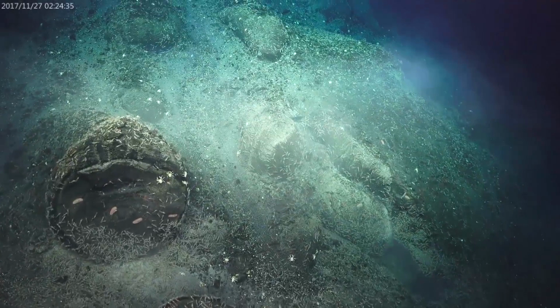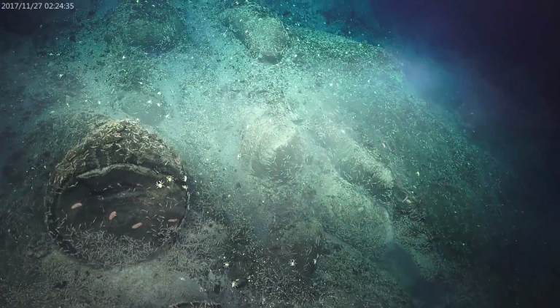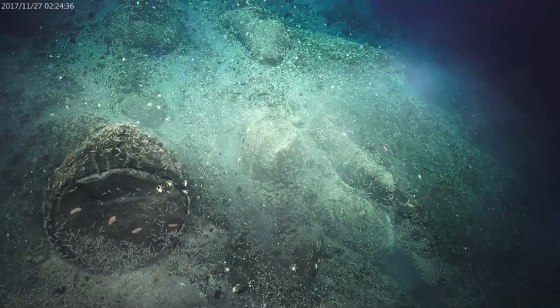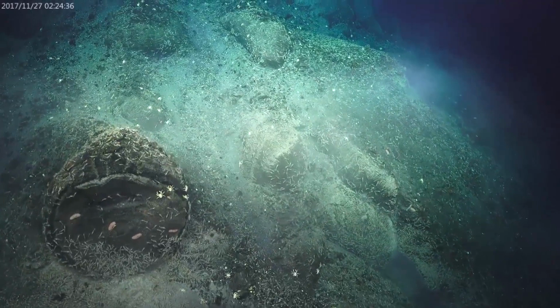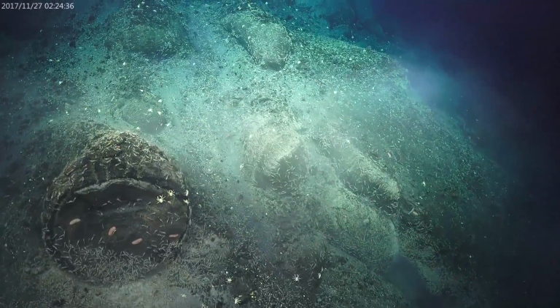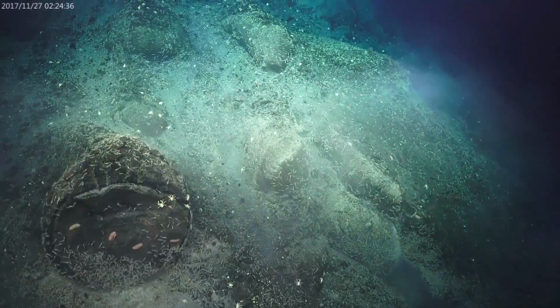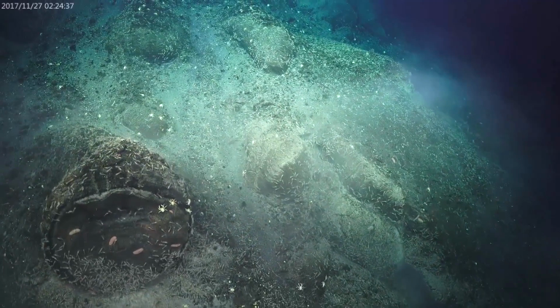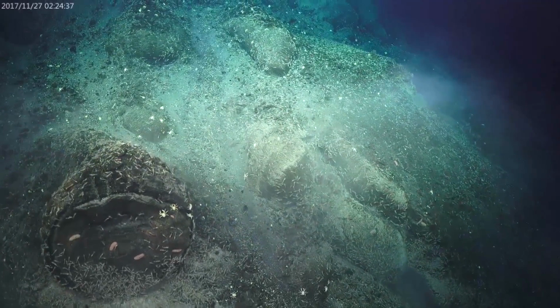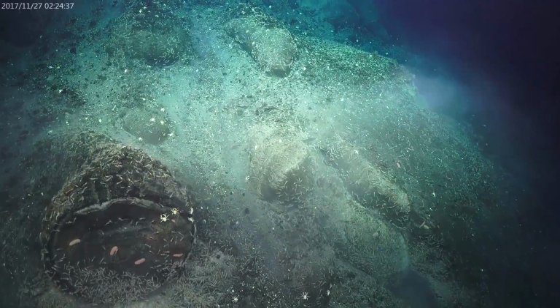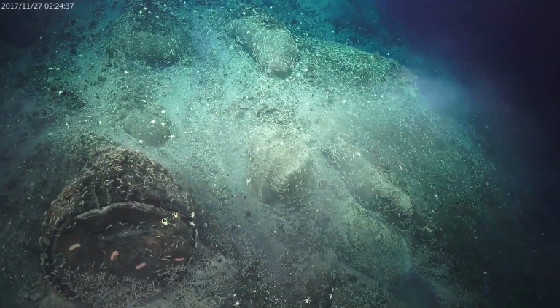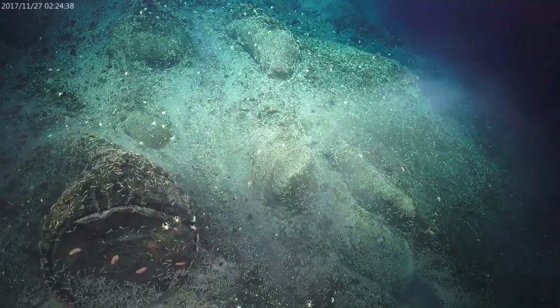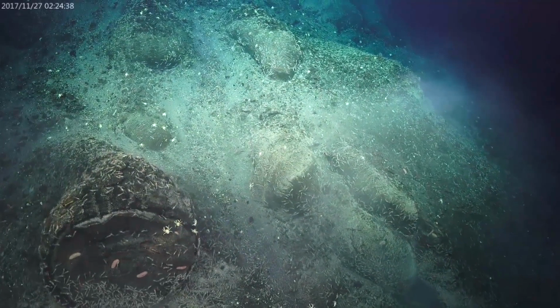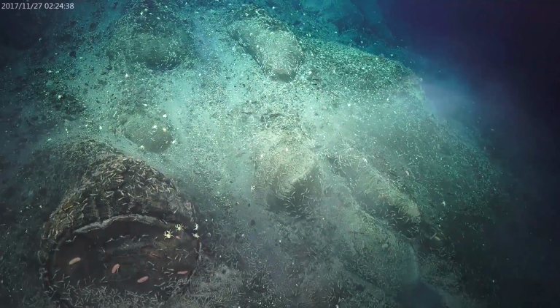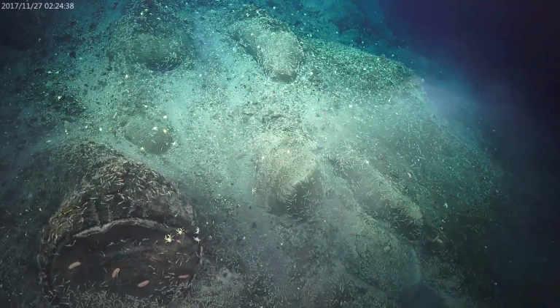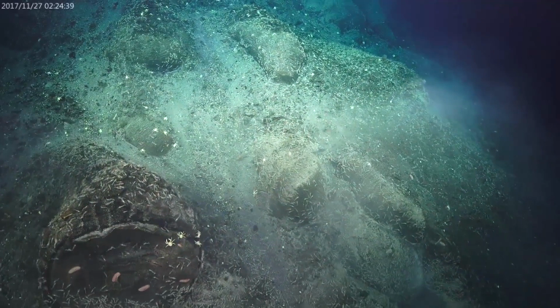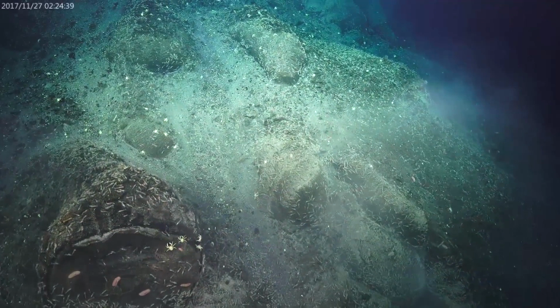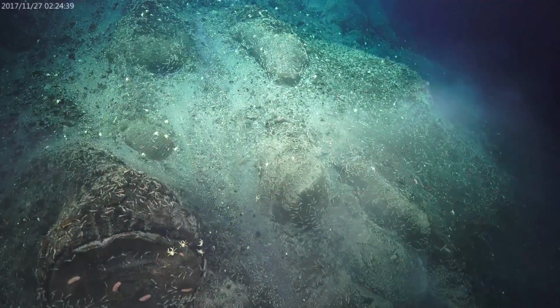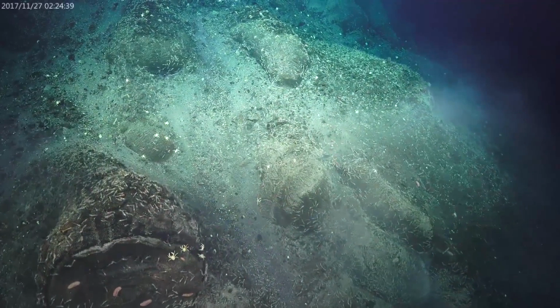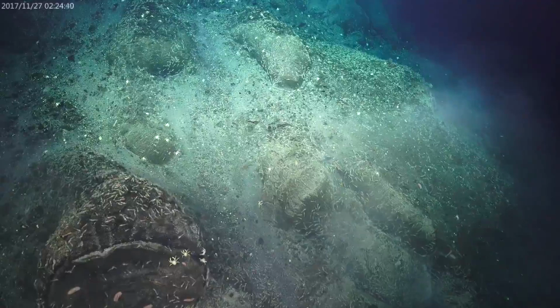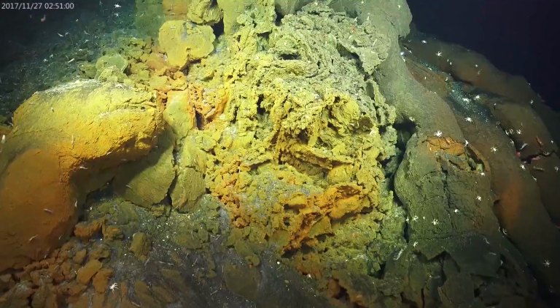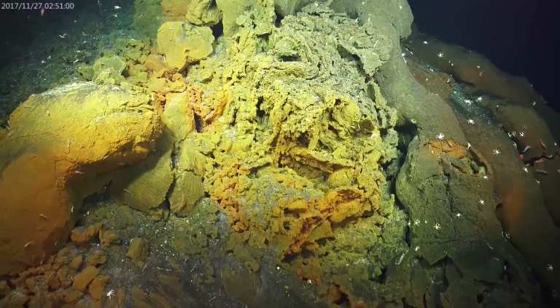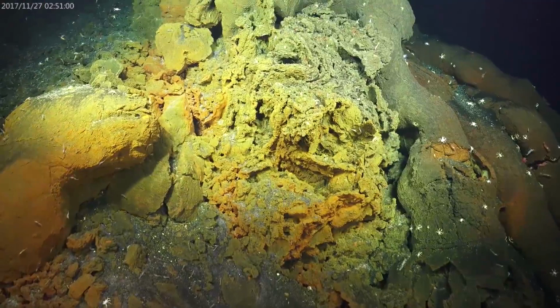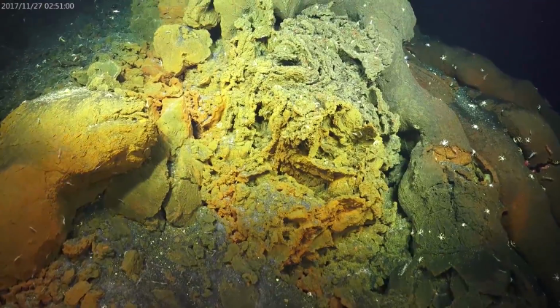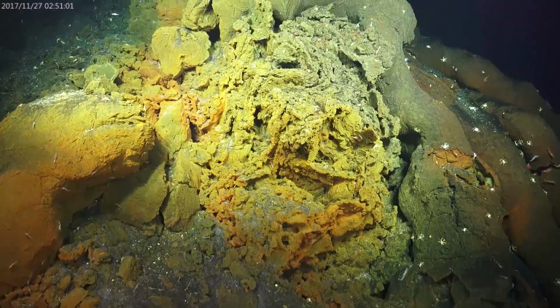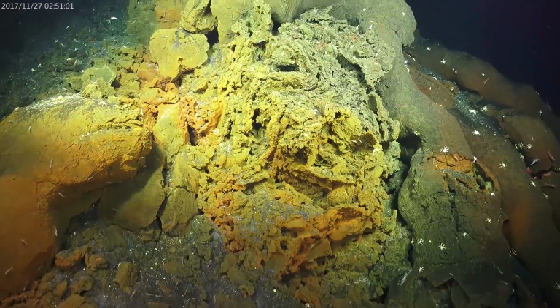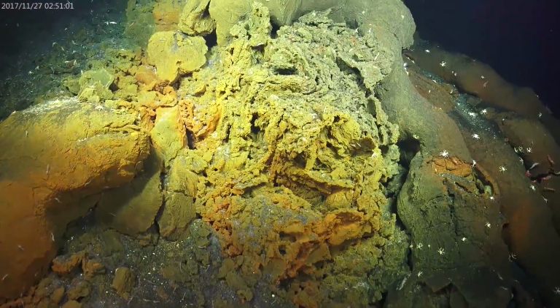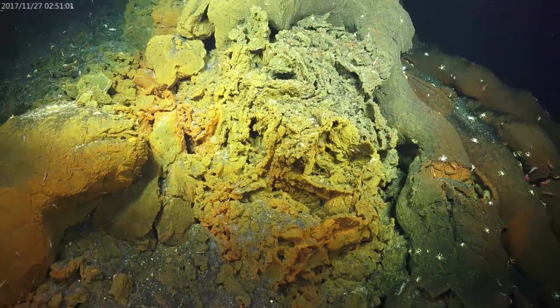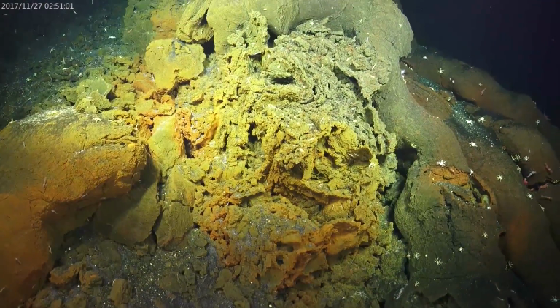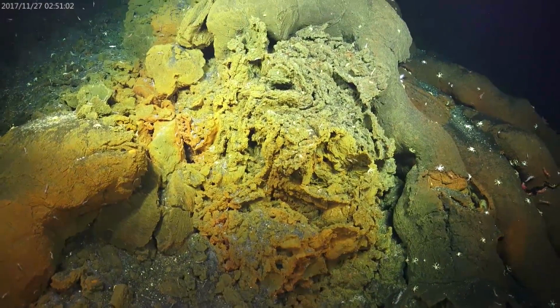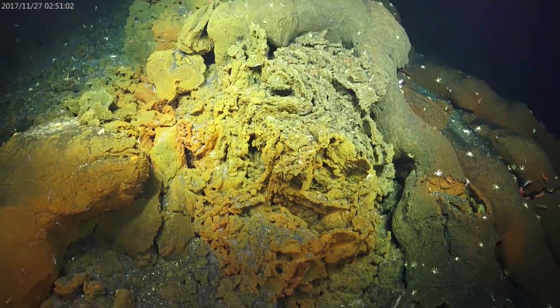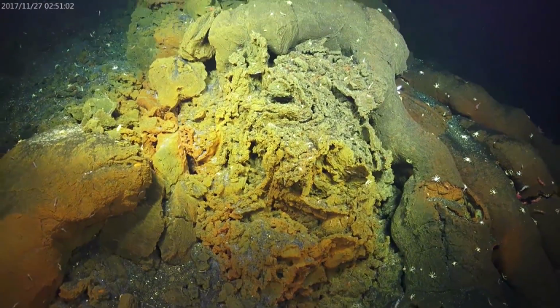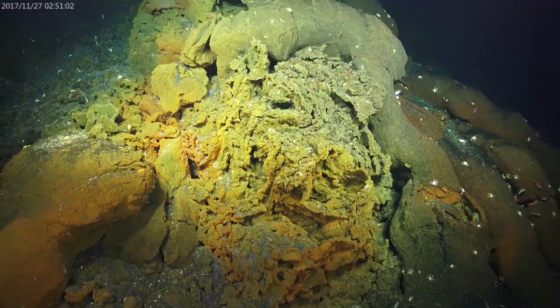You can see some of those larger scale worms, or polynoid worms — they have scales on their back. It's interesting that they look really big on the video, but when we actually pulled them up in the lab they were actually quite small.